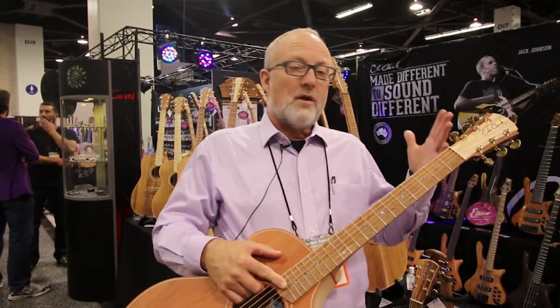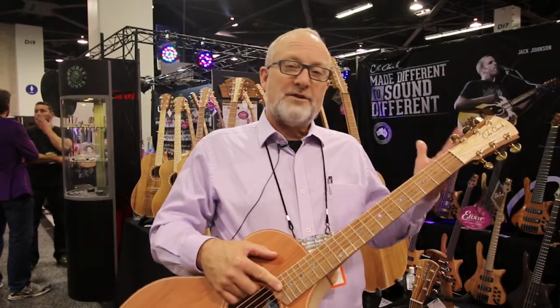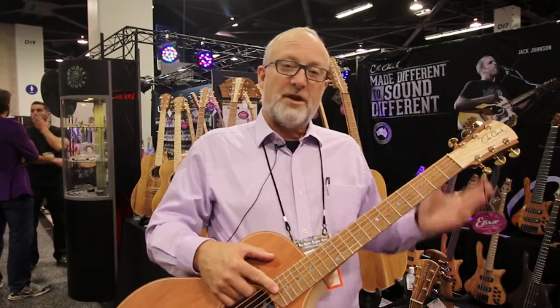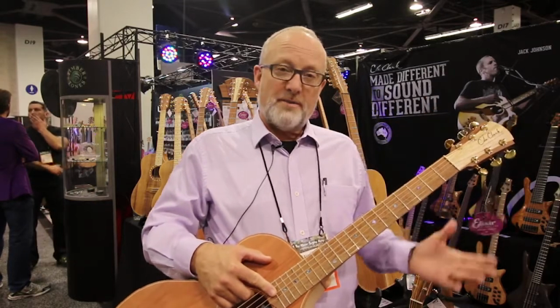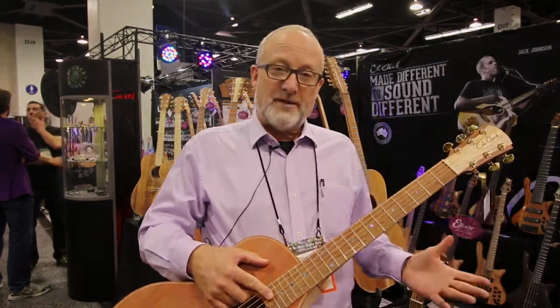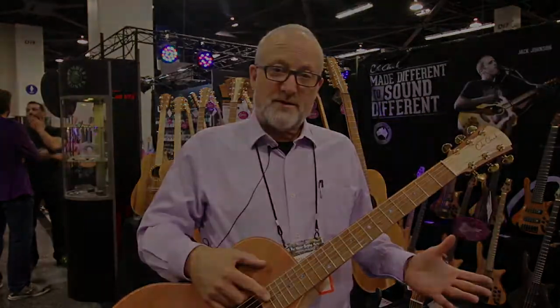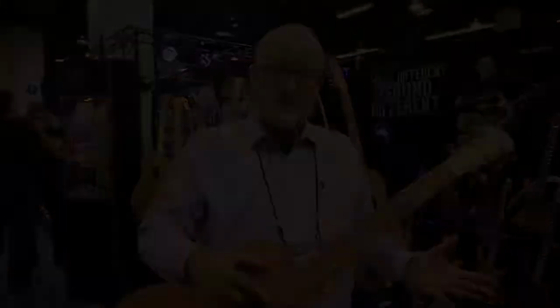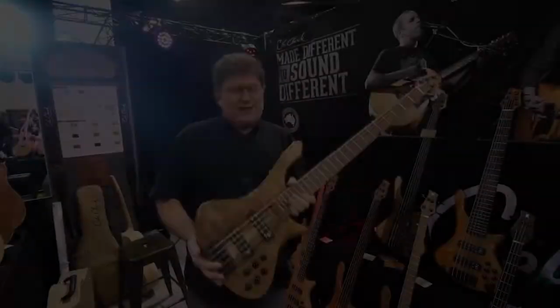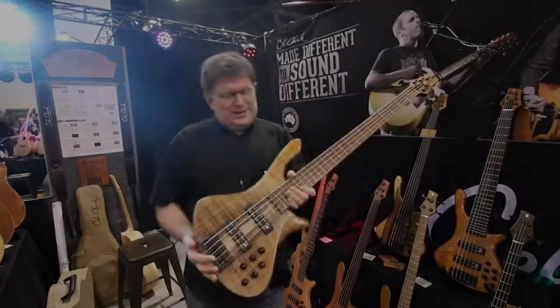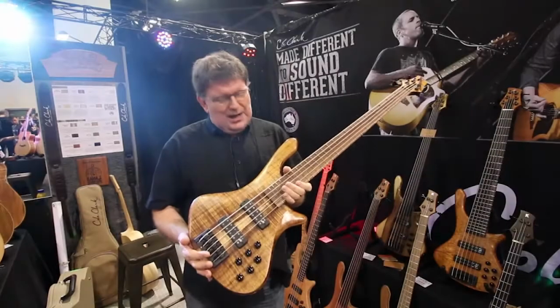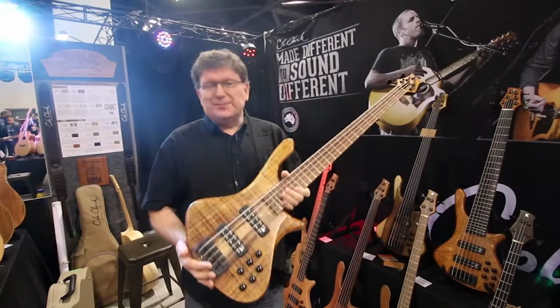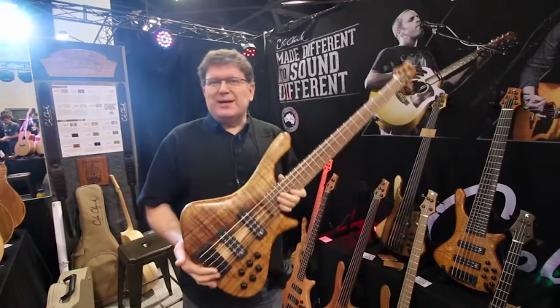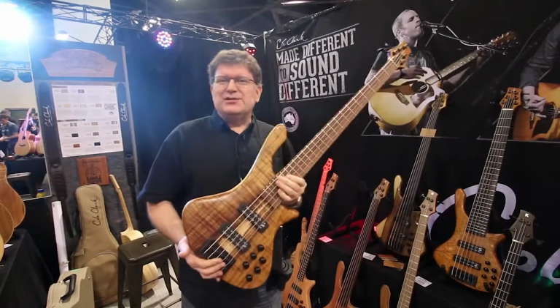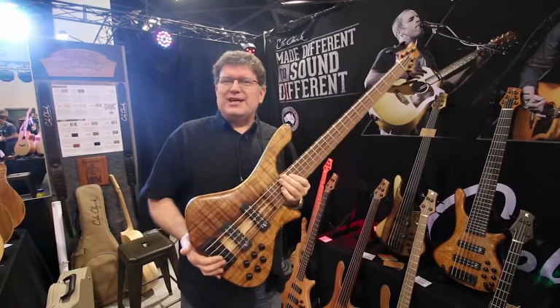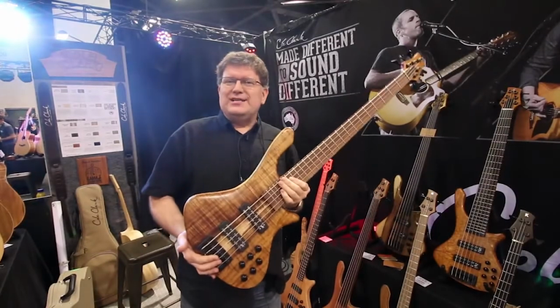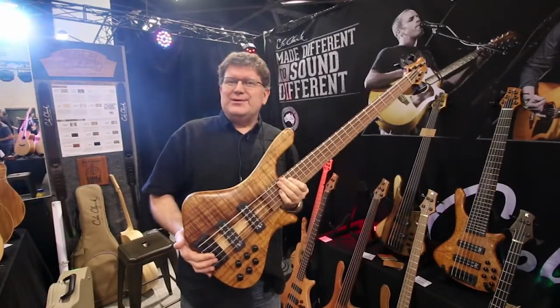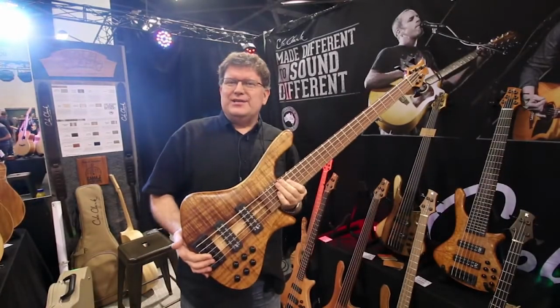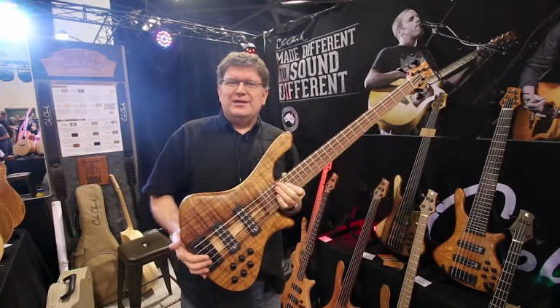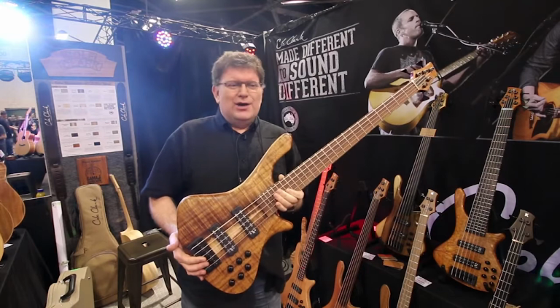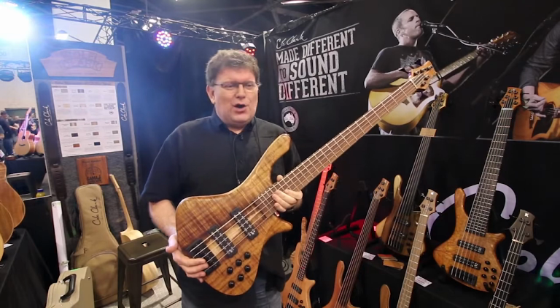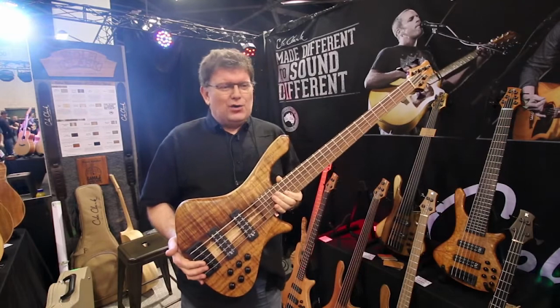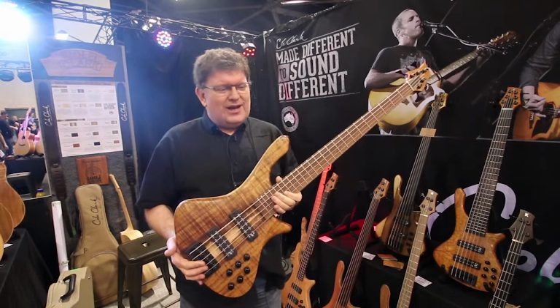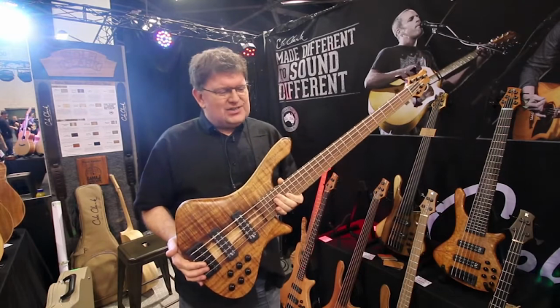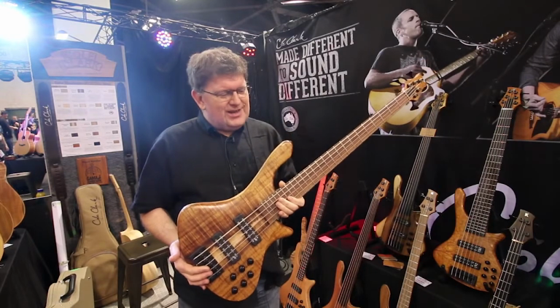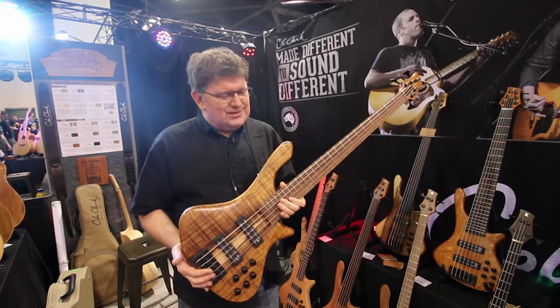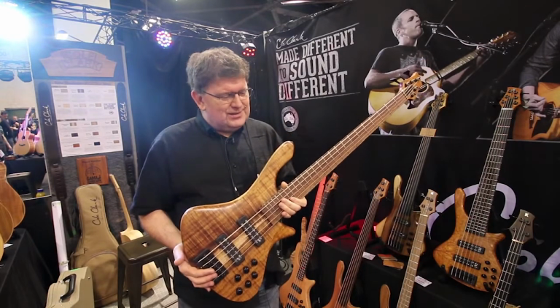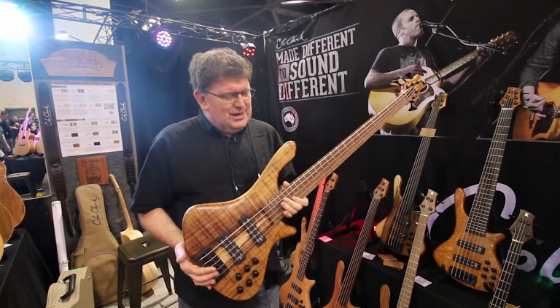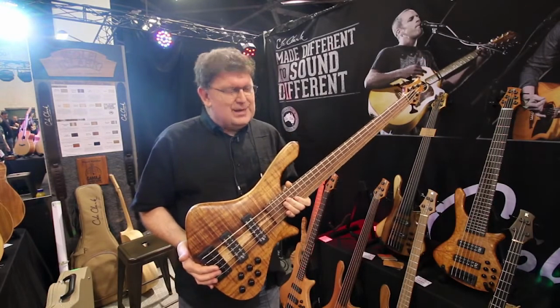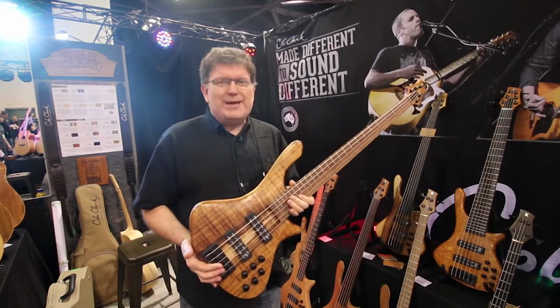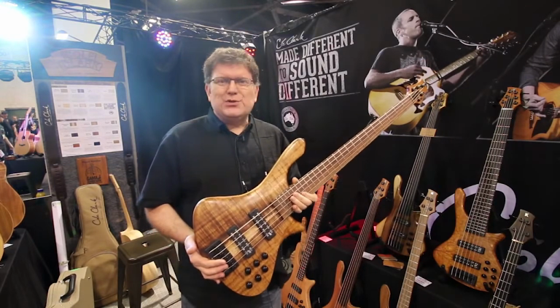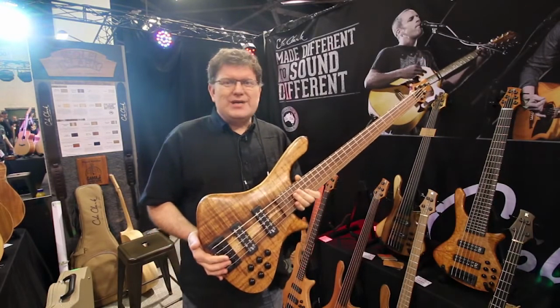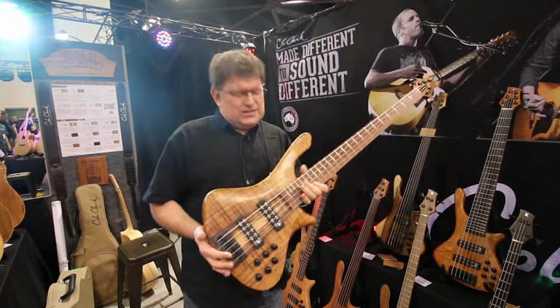Let's show you the basses. My name's Neil Kennedy, here at the Cole Clark stand, NAMM 2018.